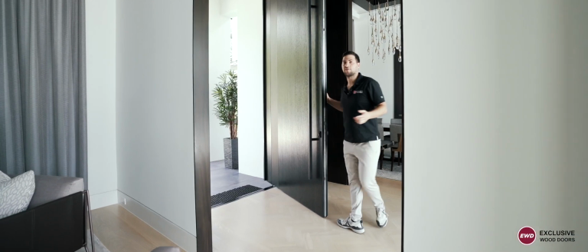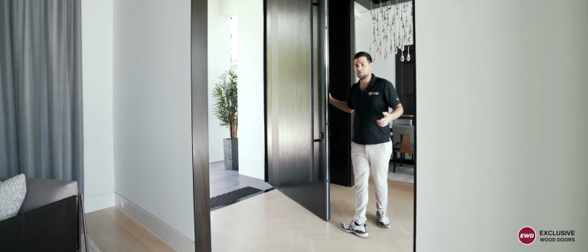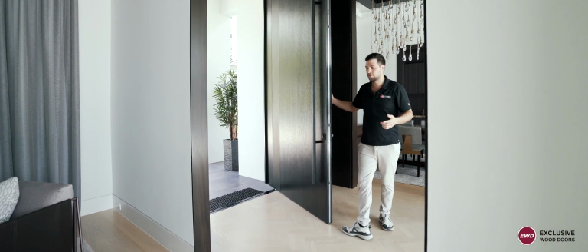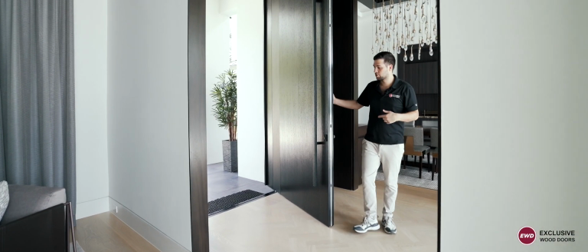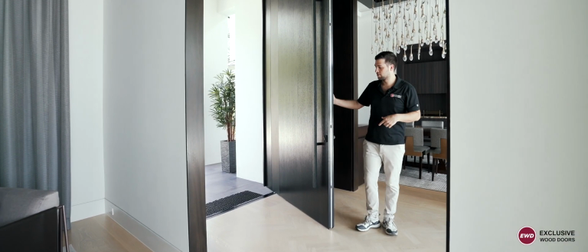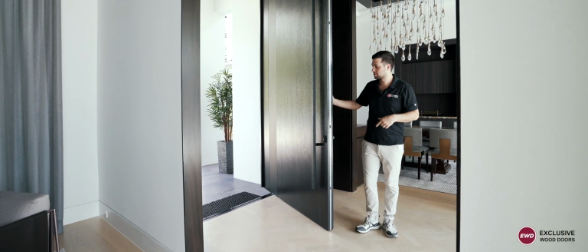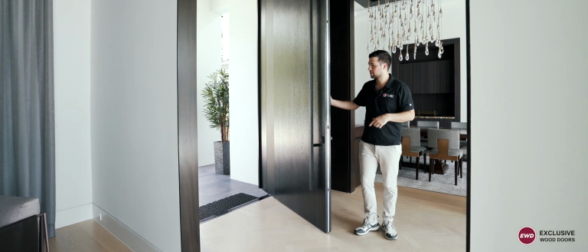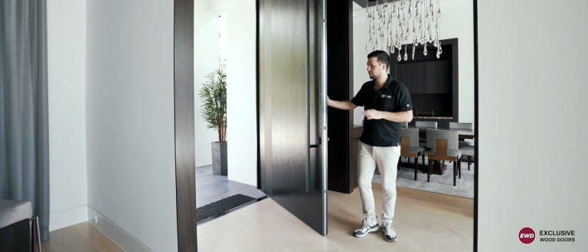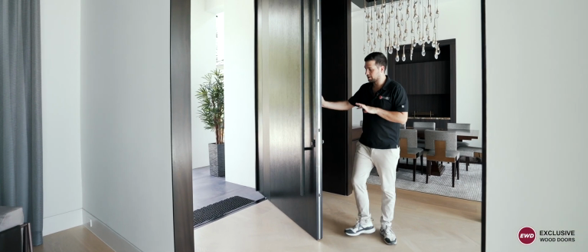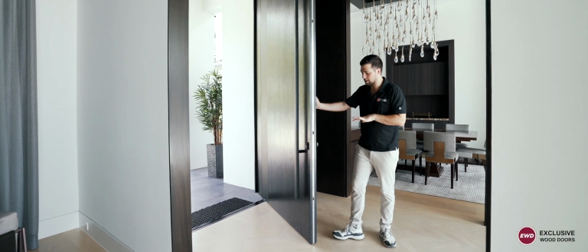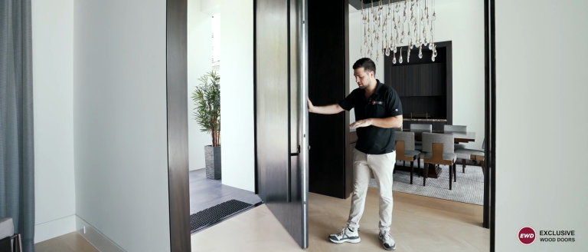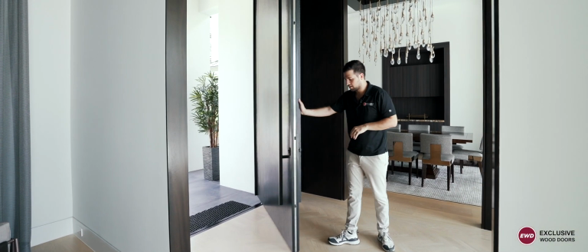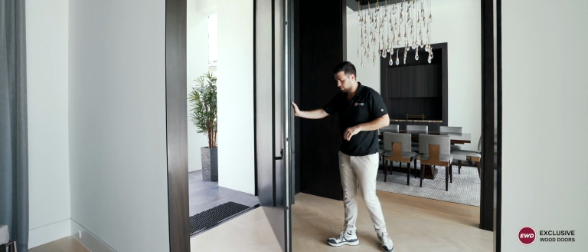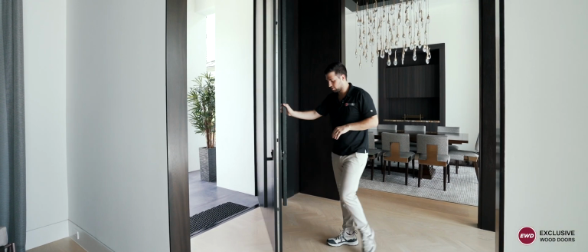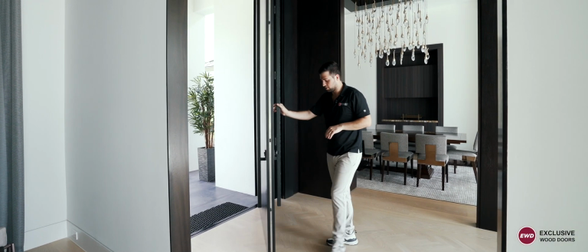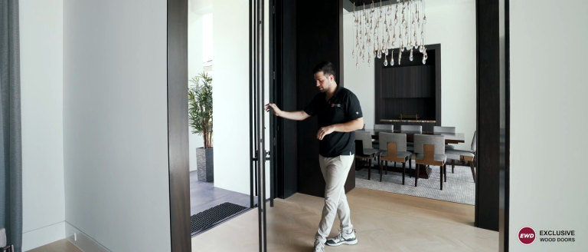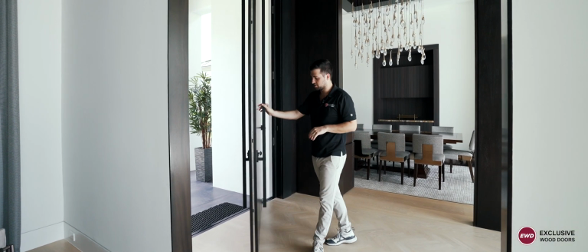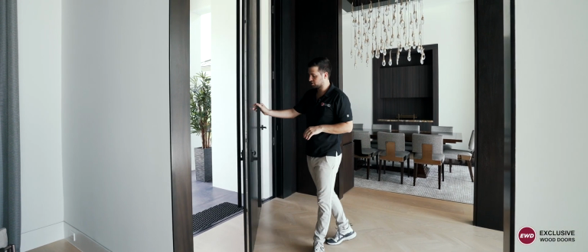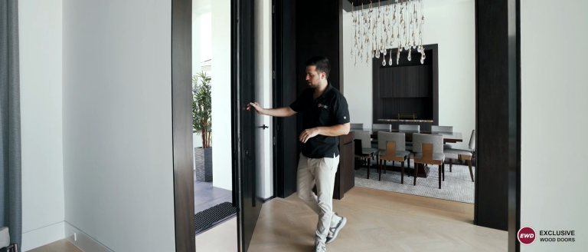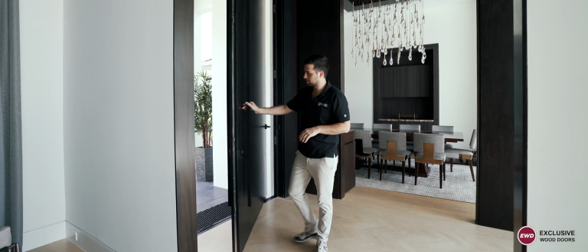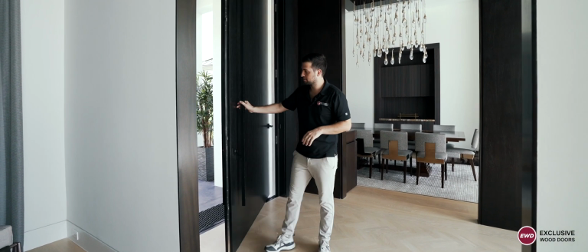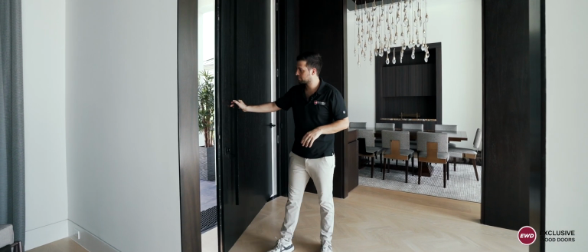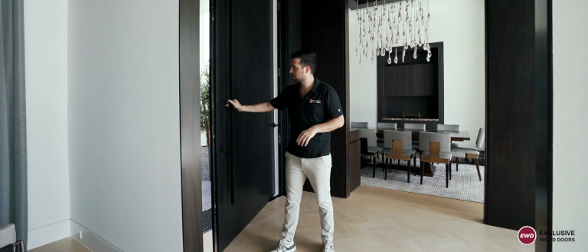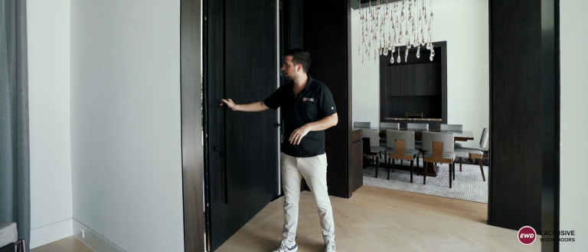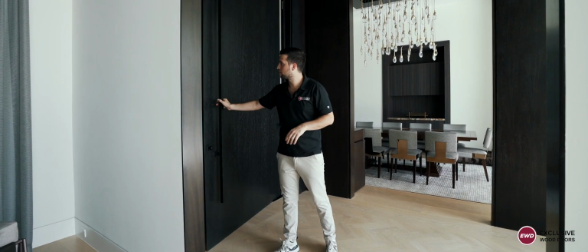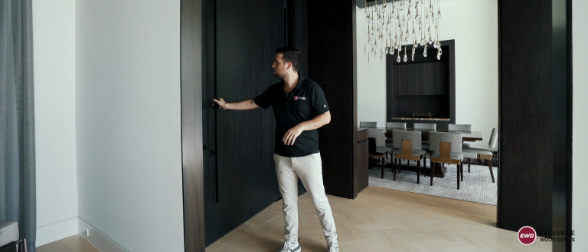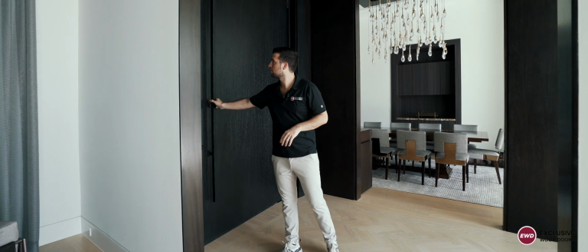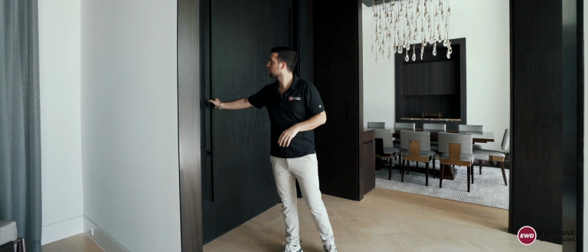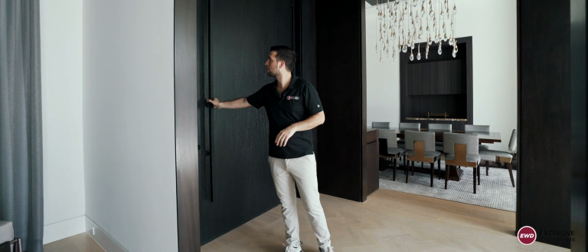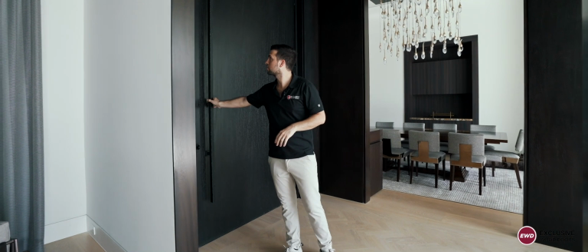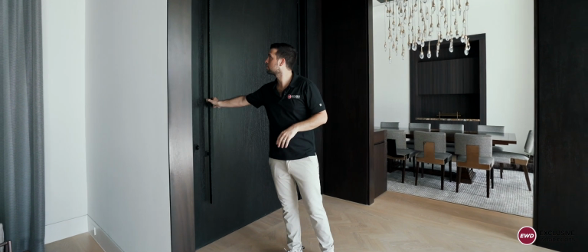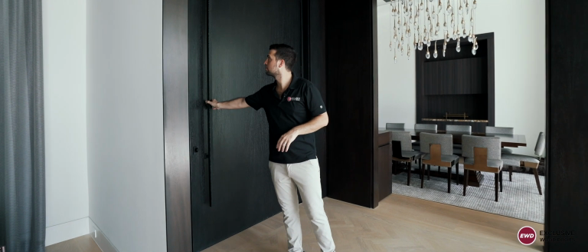I also want to show you the soft close feature. Very easy — you close this gently and it will lock on its own.